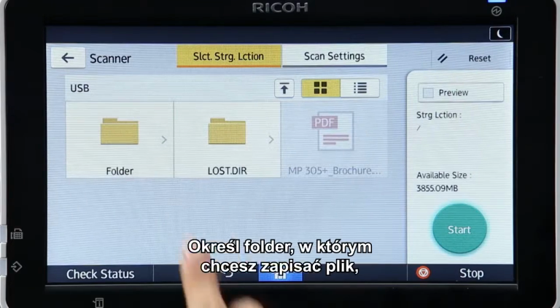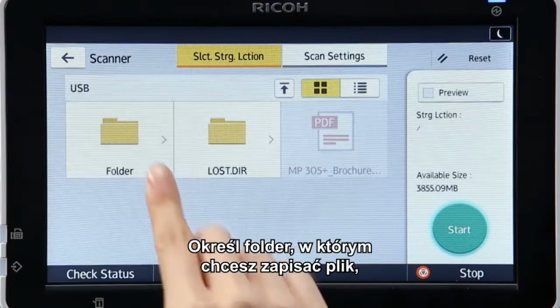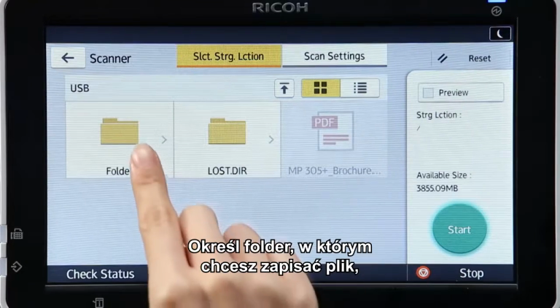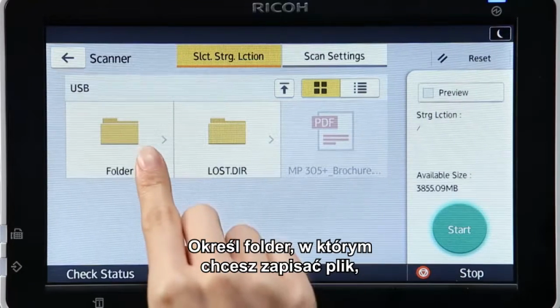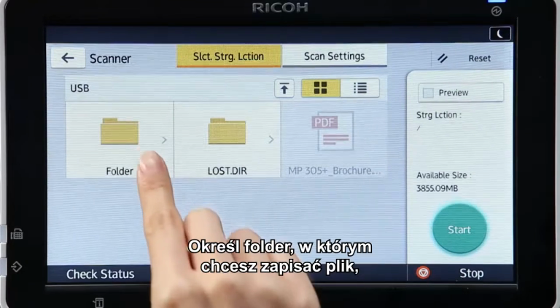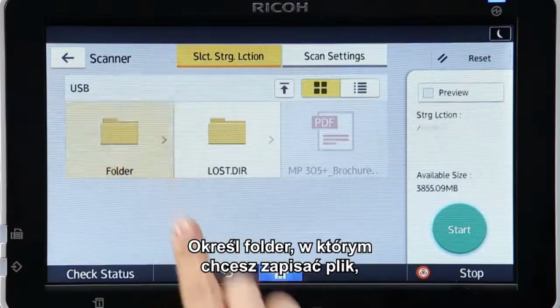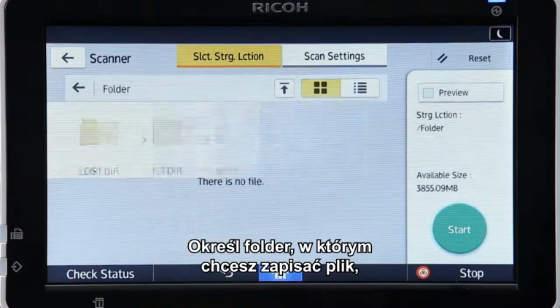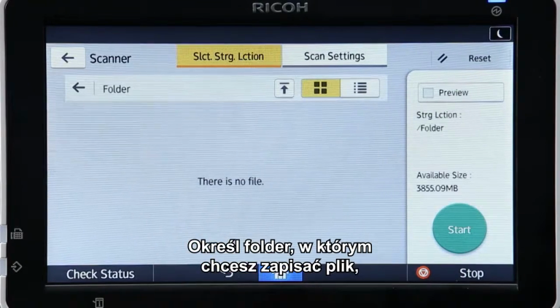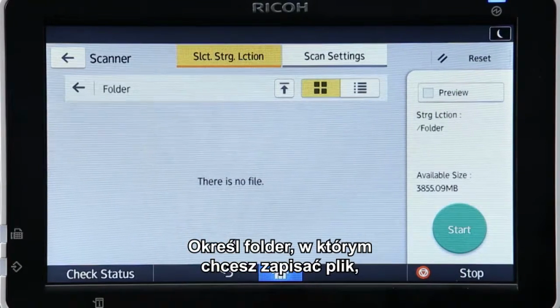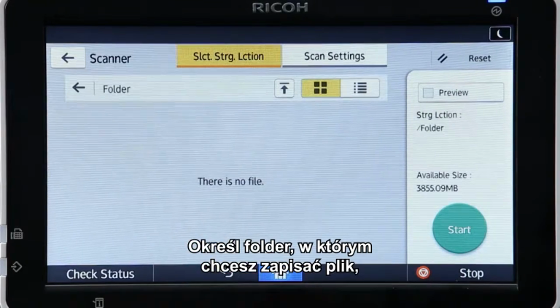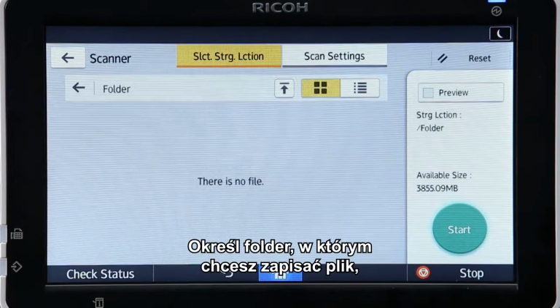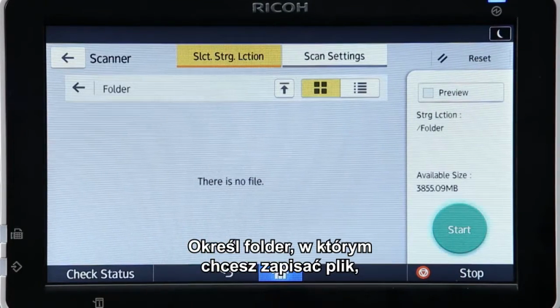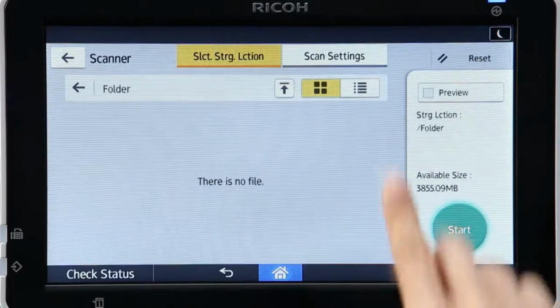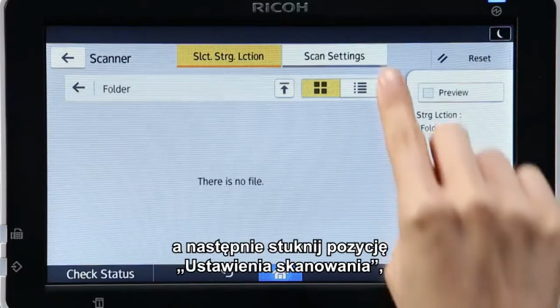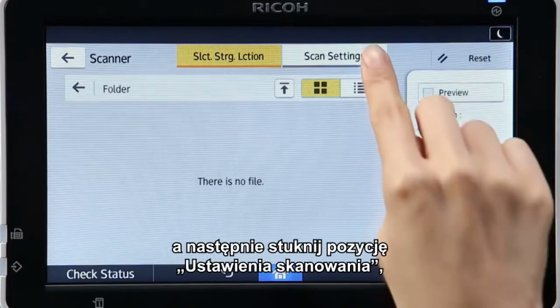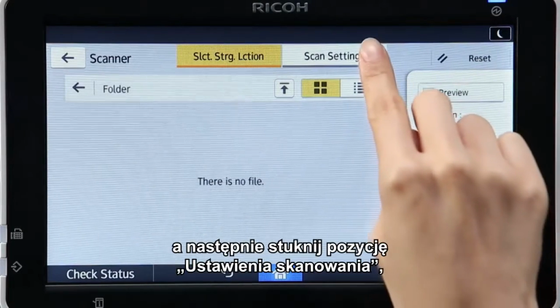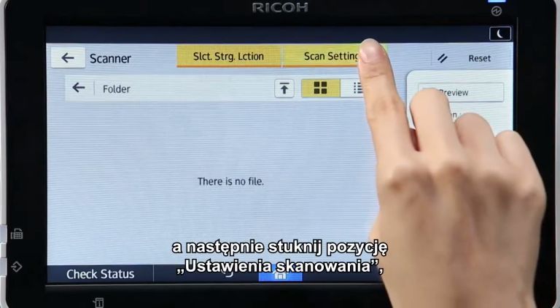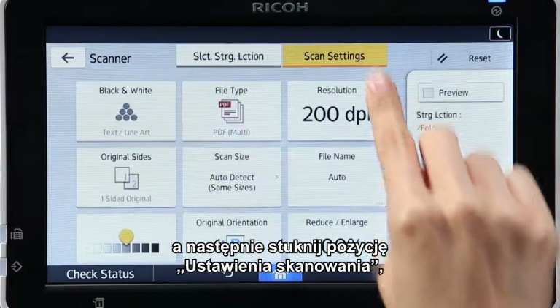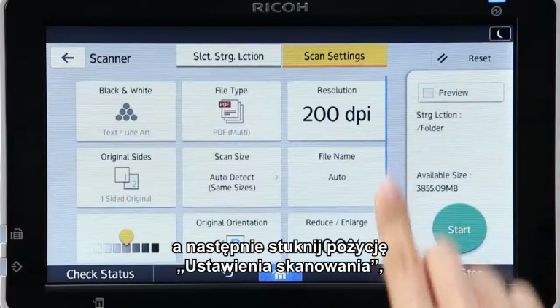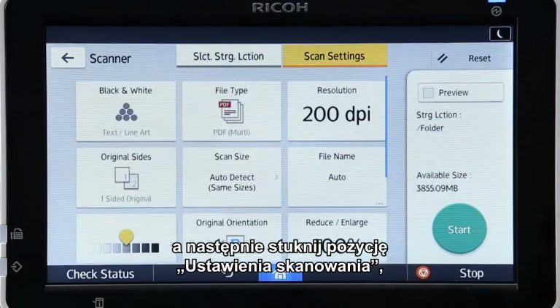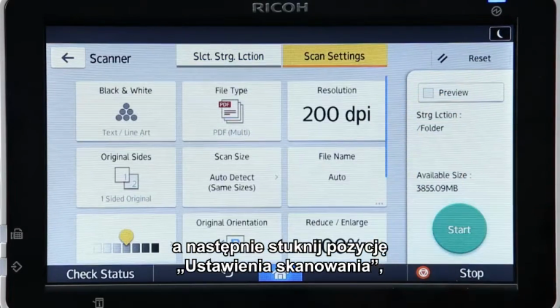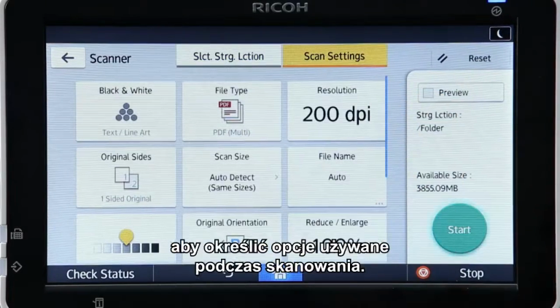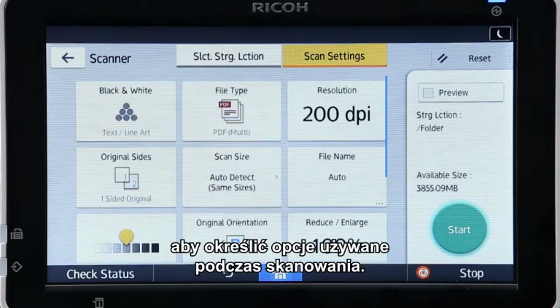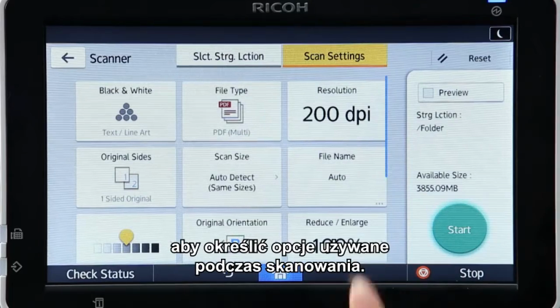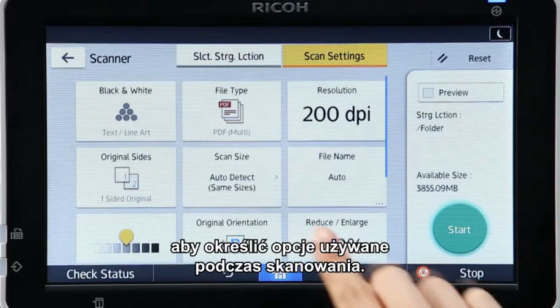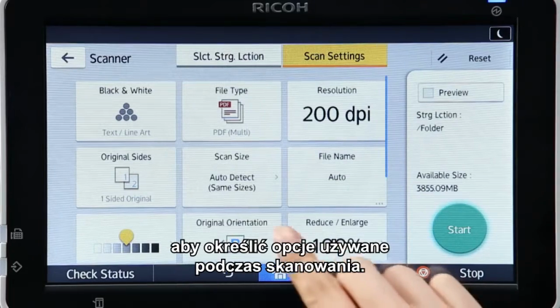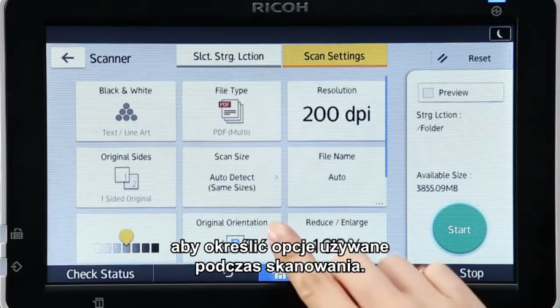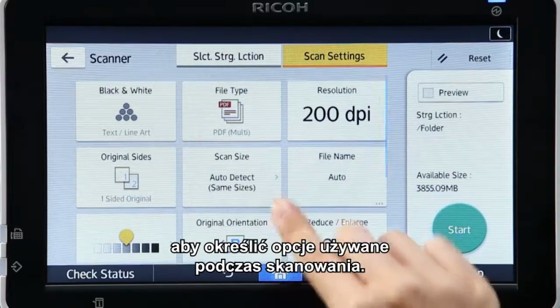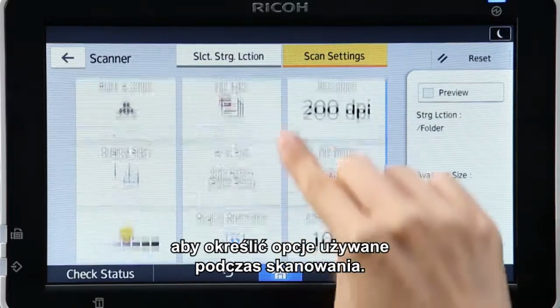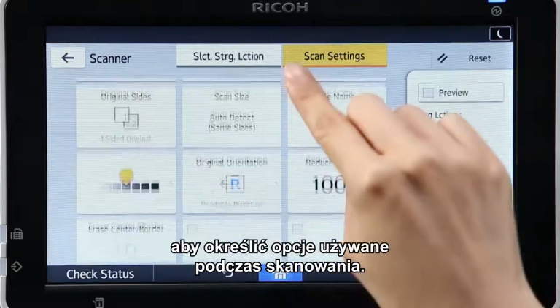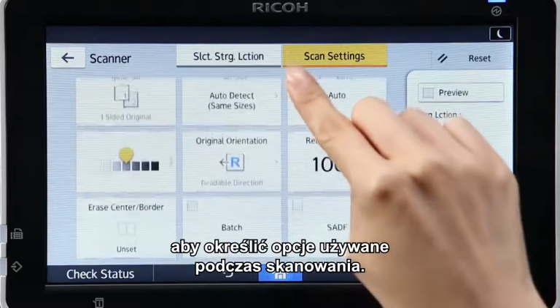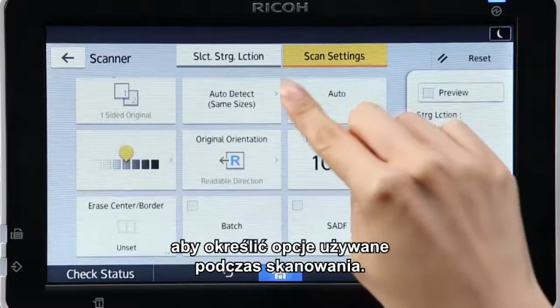Specify the folder in which to save the file and tap Scan Settings to specify the settings to be used for scanning.